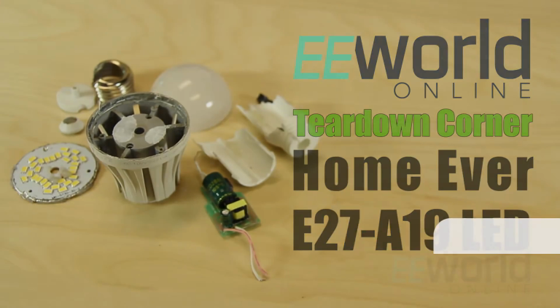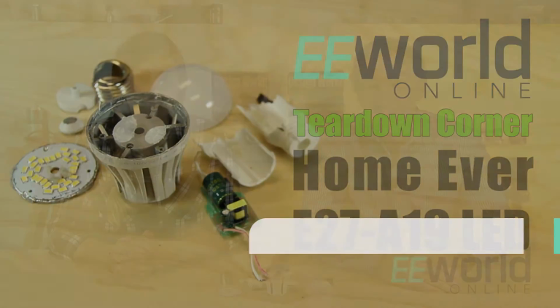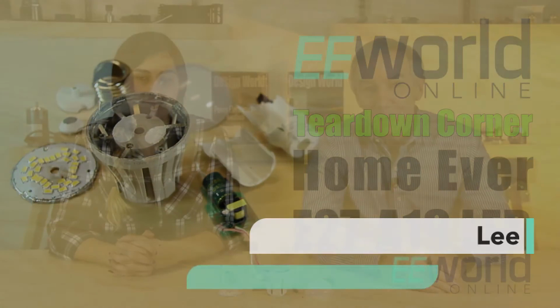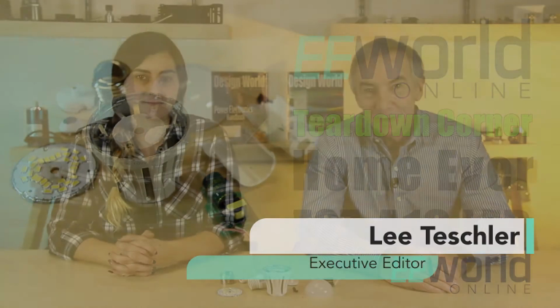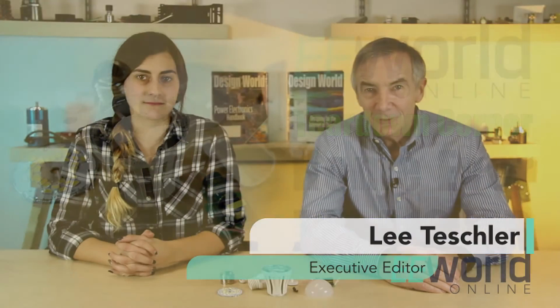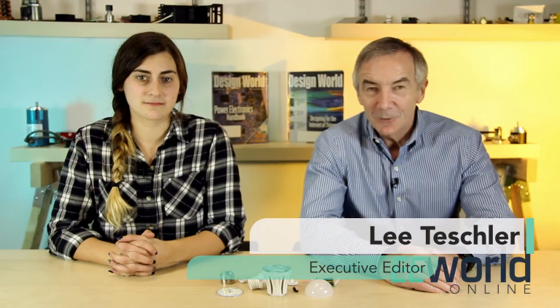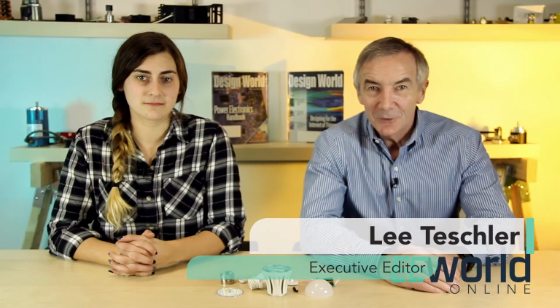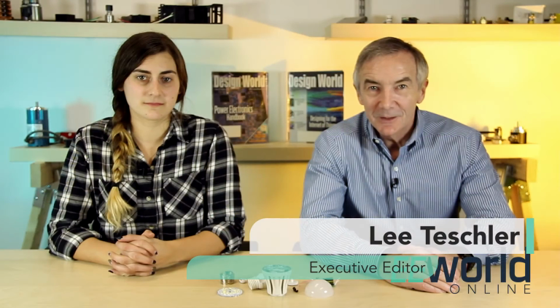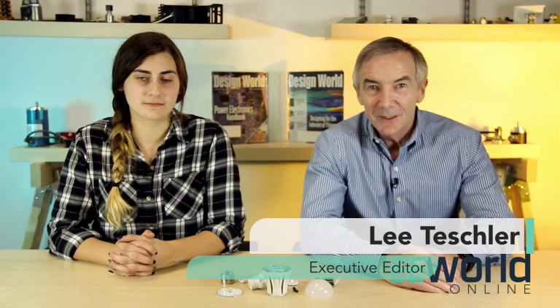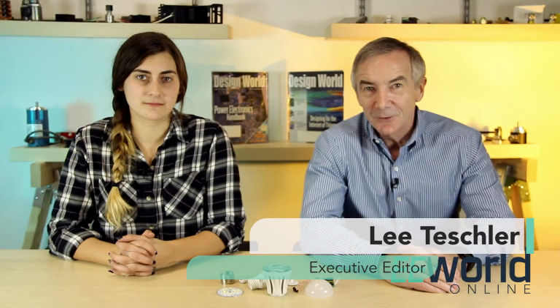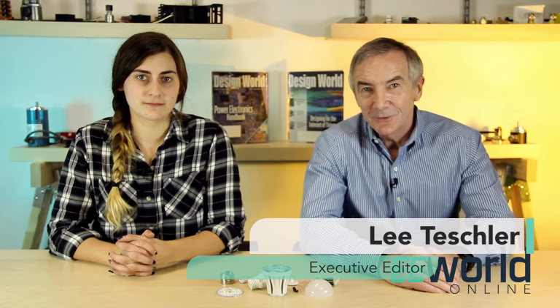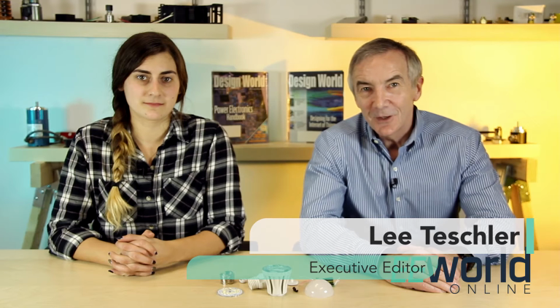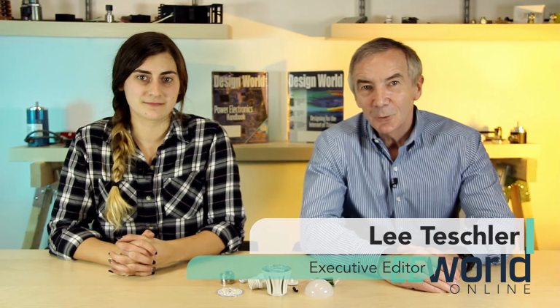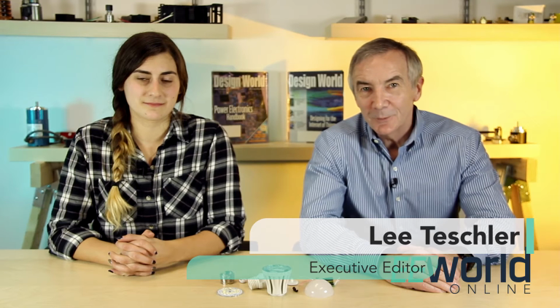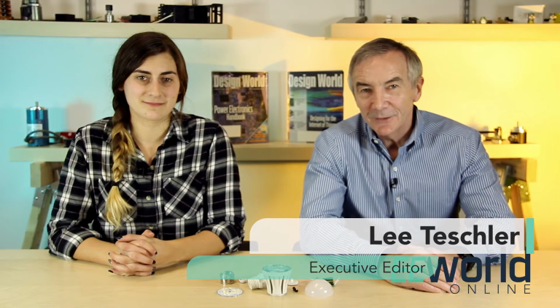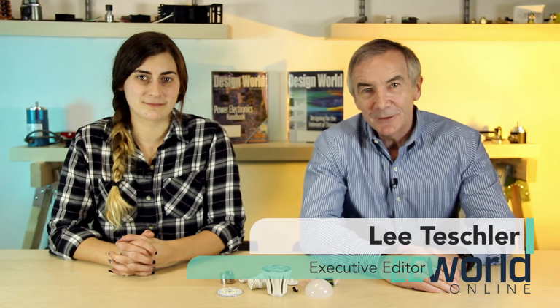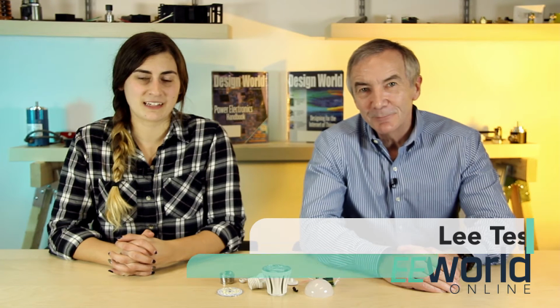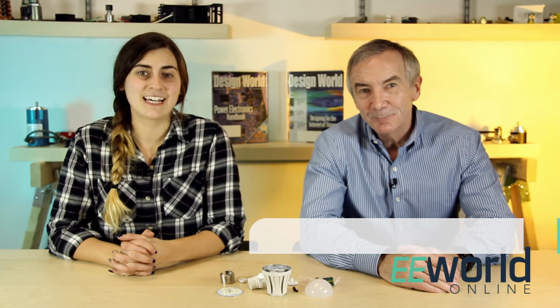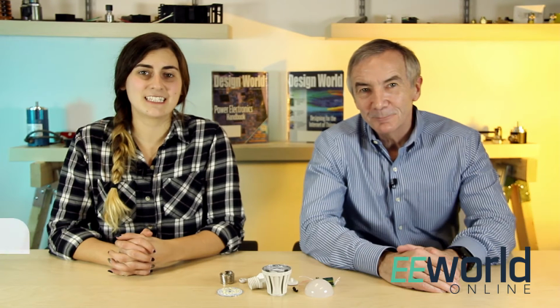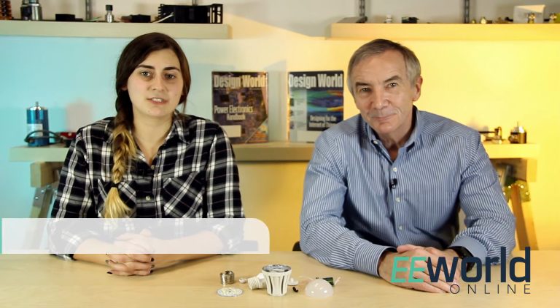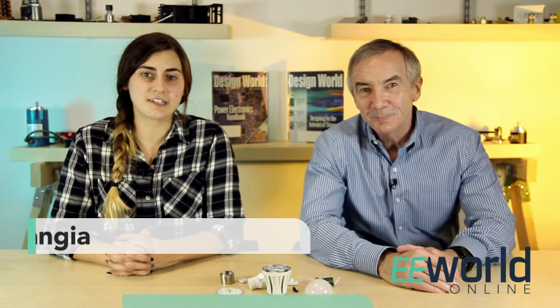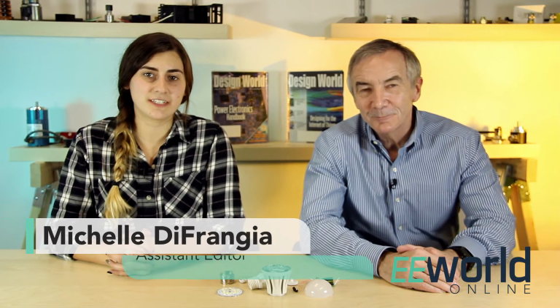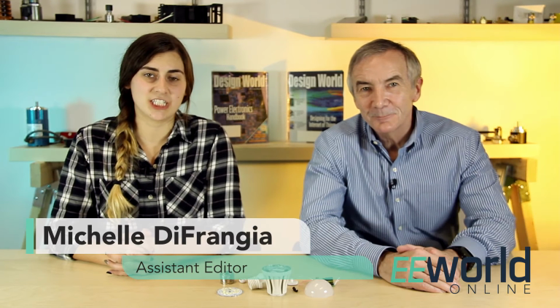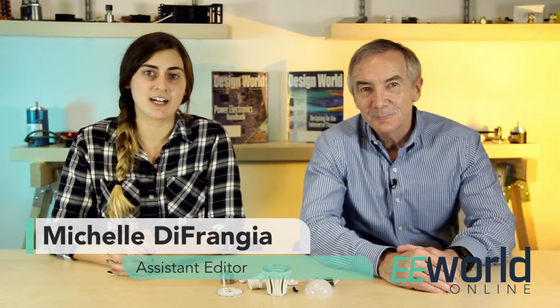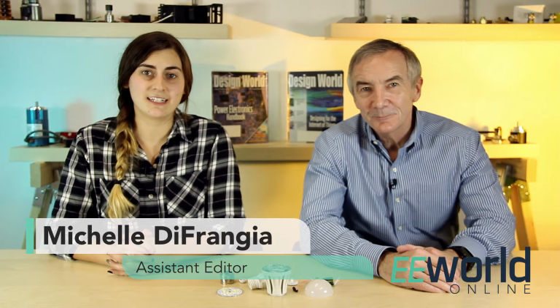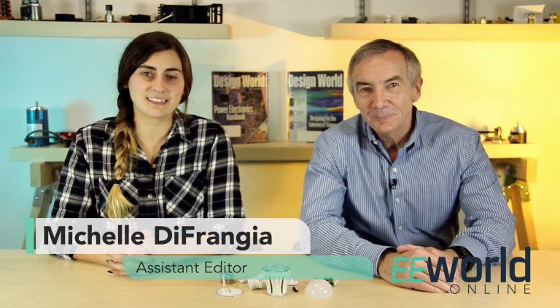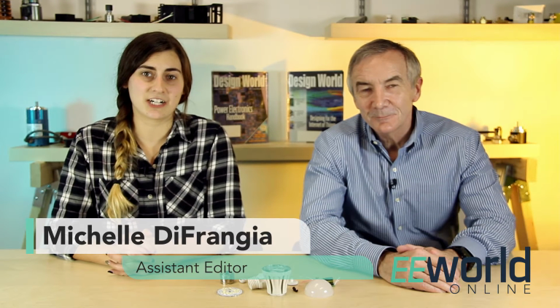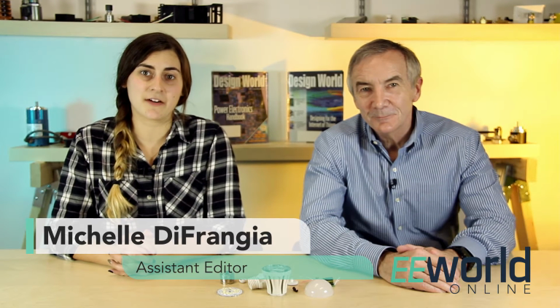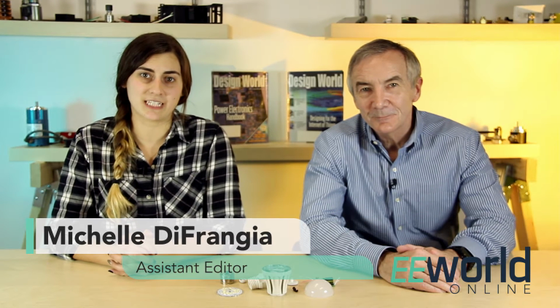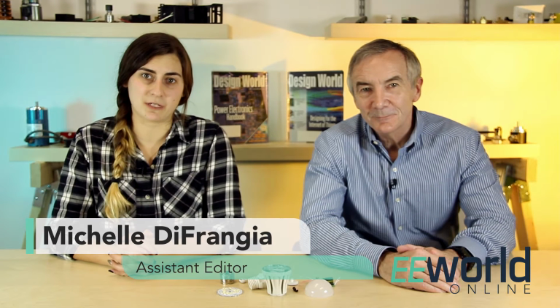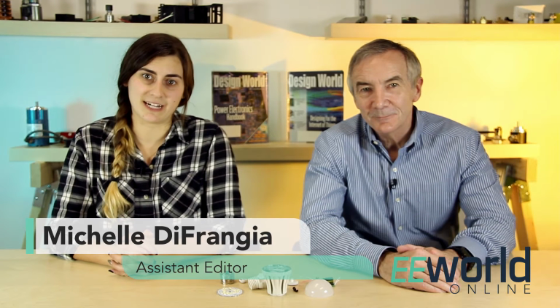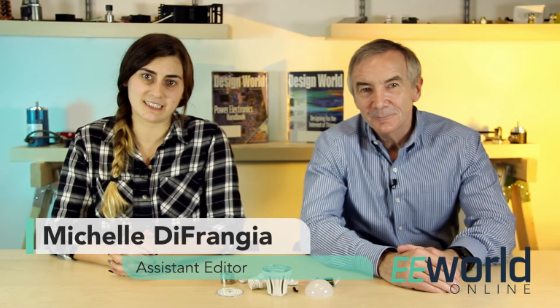Hi, I'm Lee Kuschler, Executive Editor of Design World Magazine. And I'm Michelle DeFrangia, Assistant Editor of Design World Magazine.